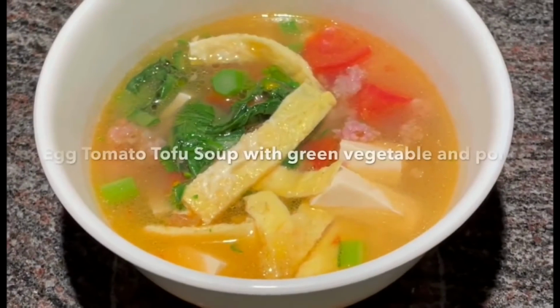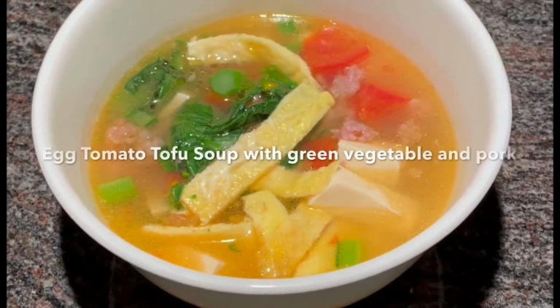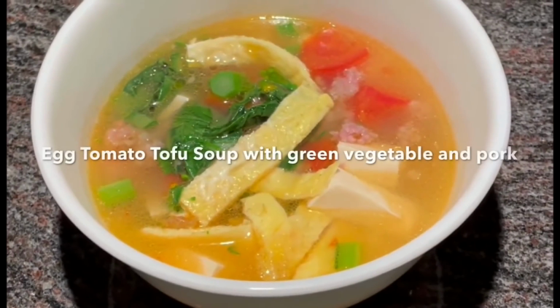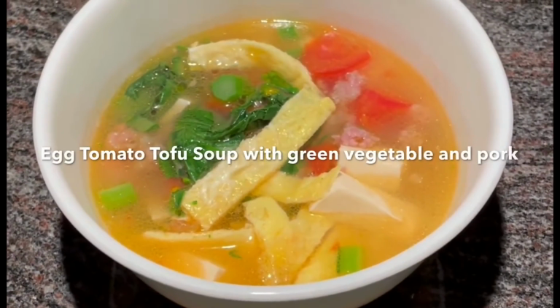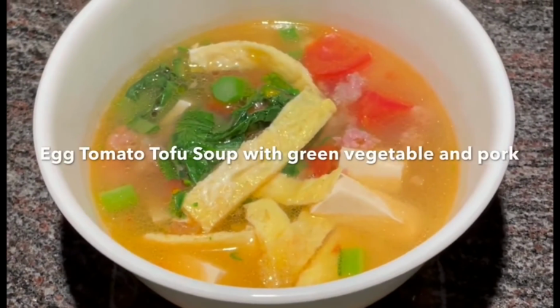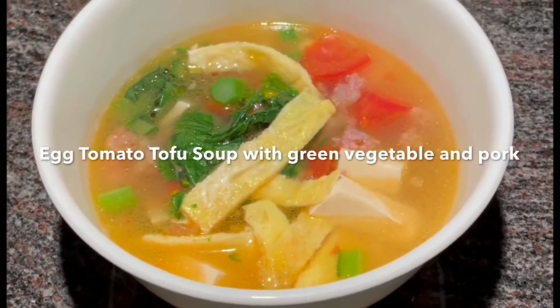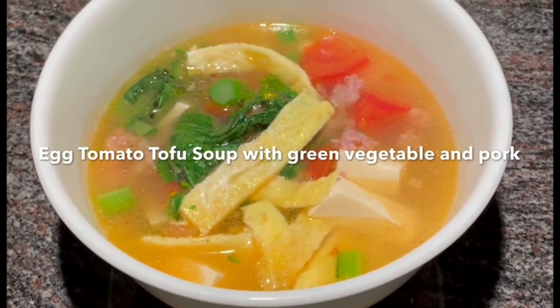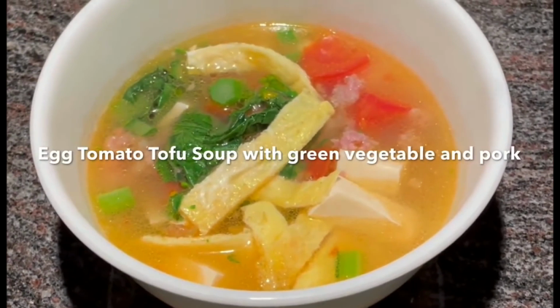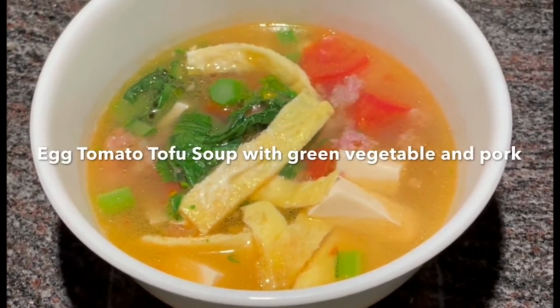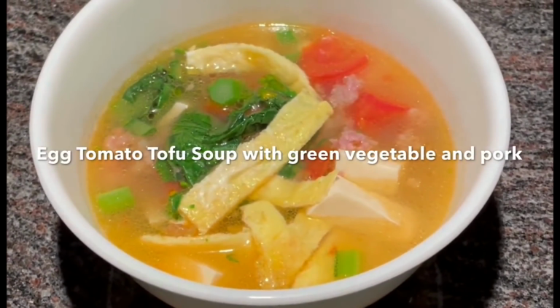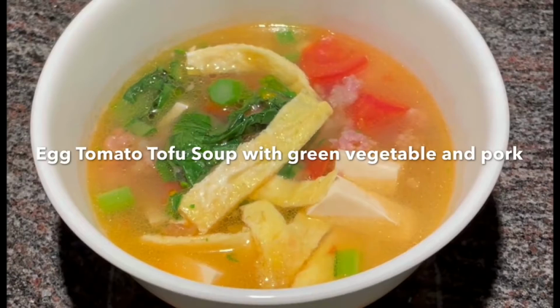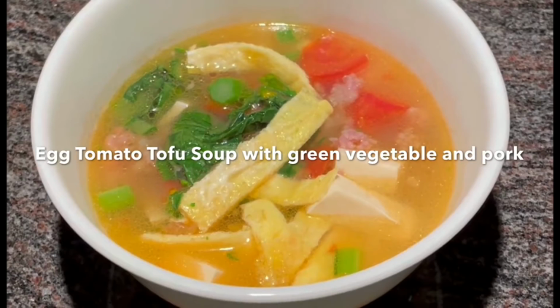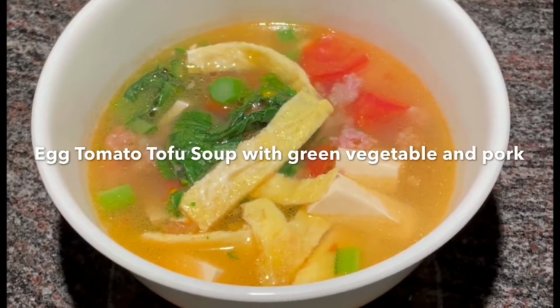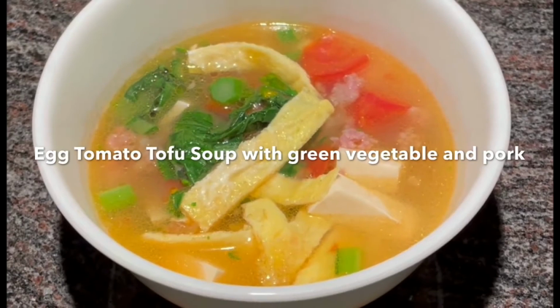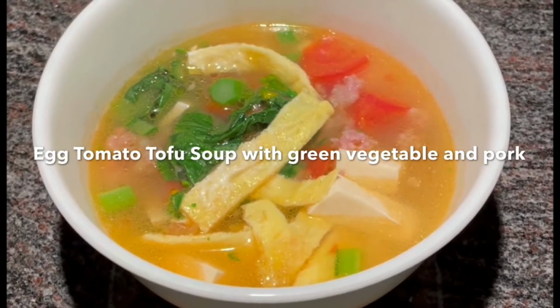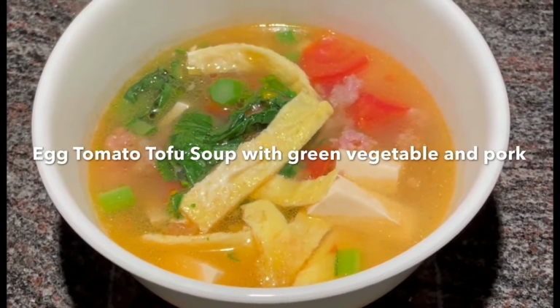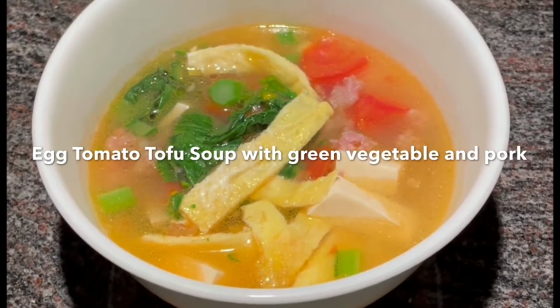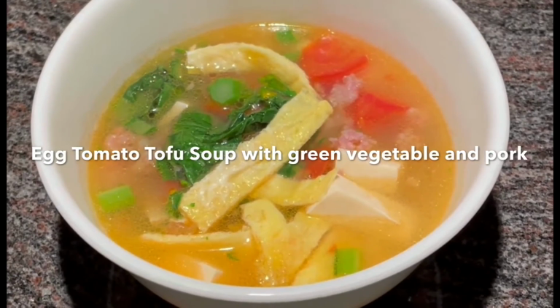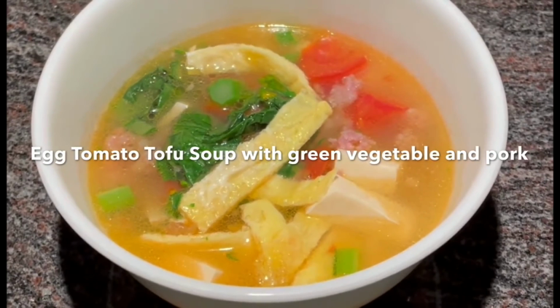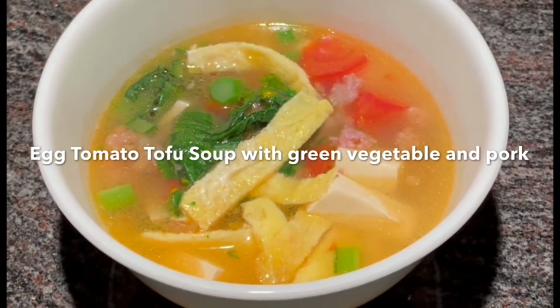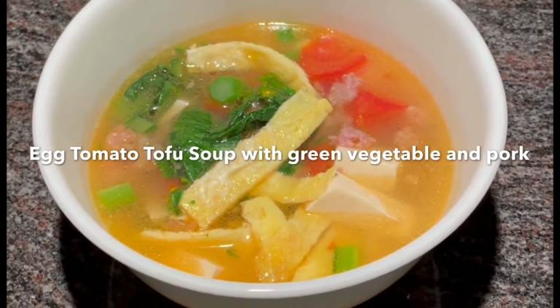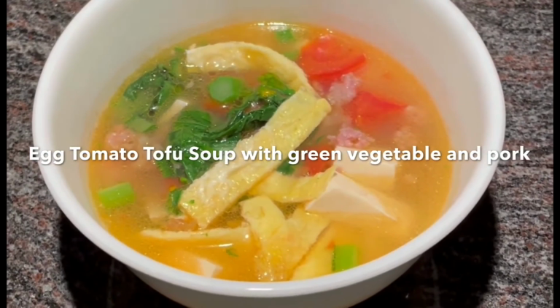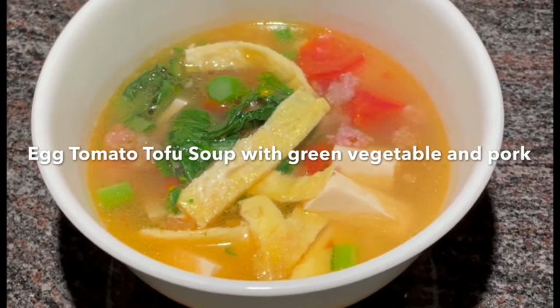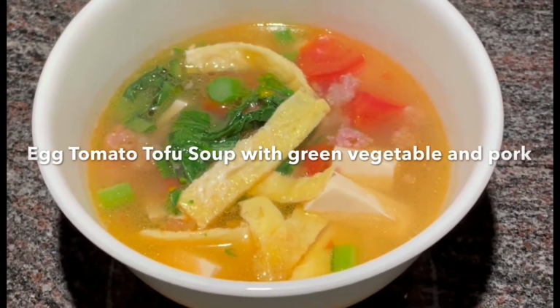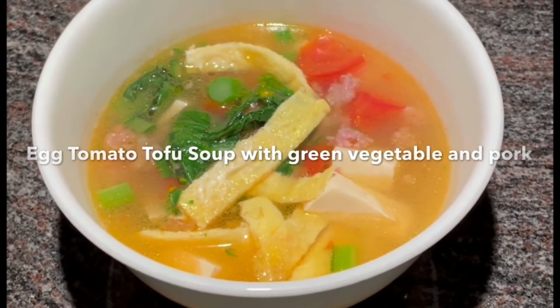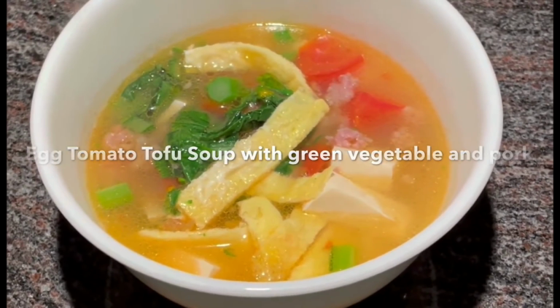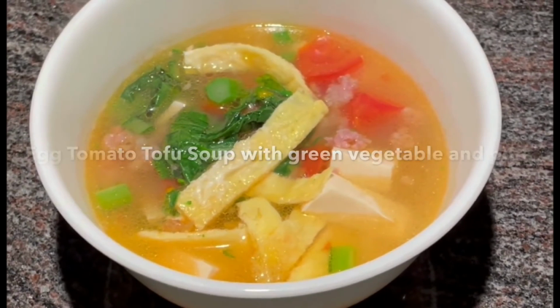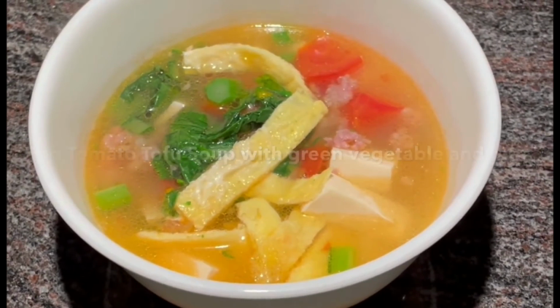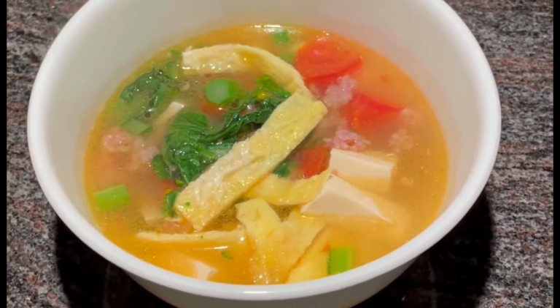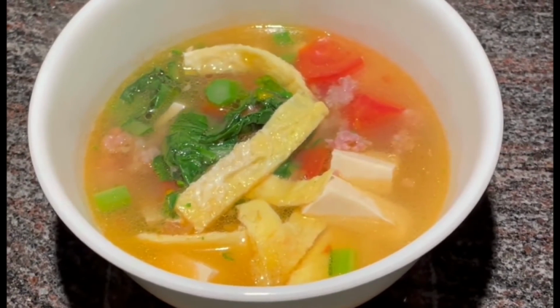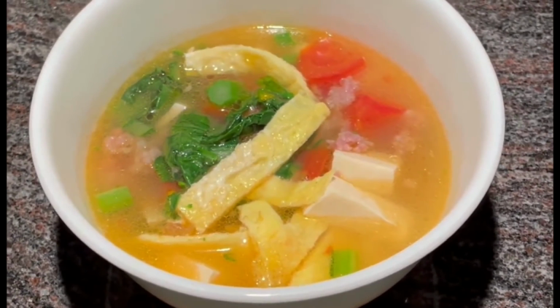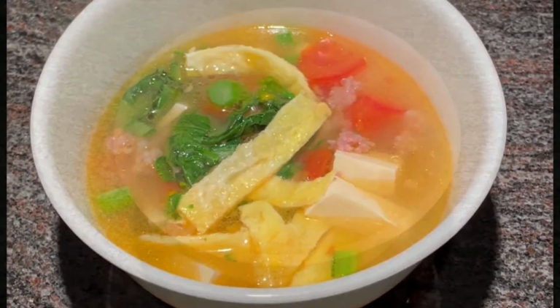This is egg, tomato, tofu soup with green vegetables and pork.